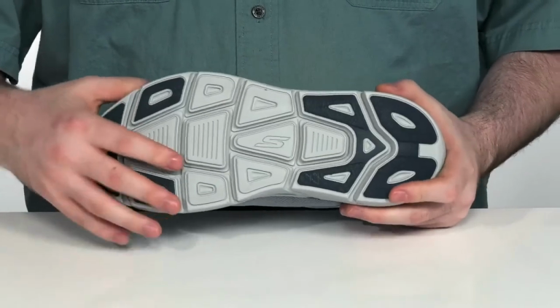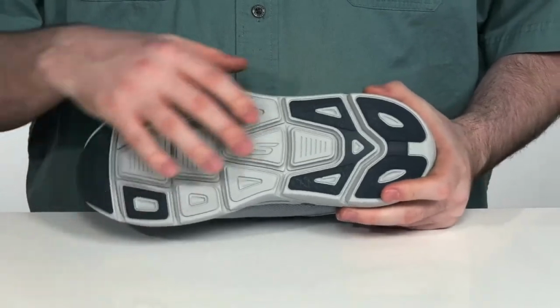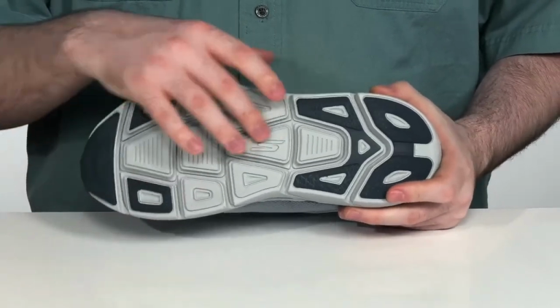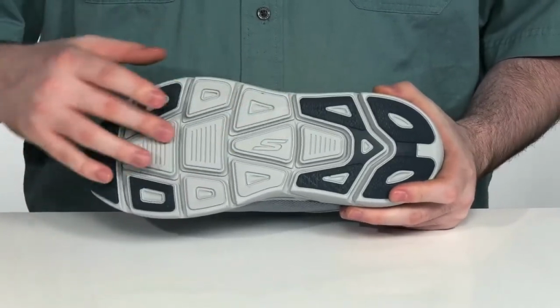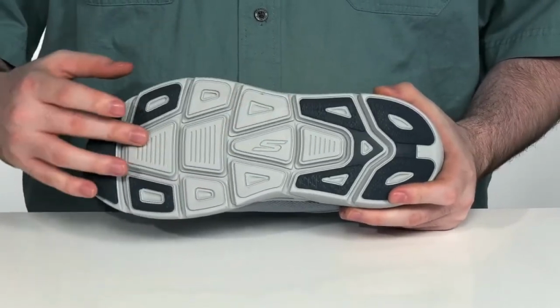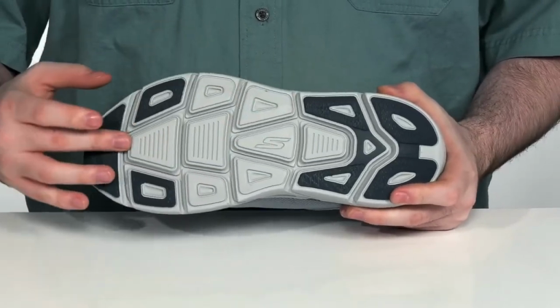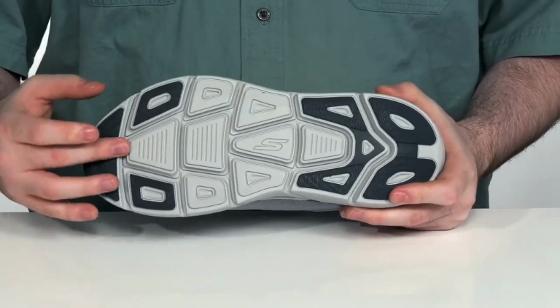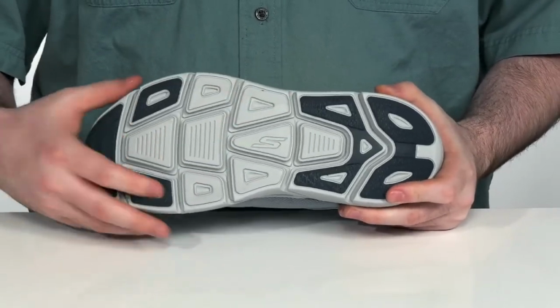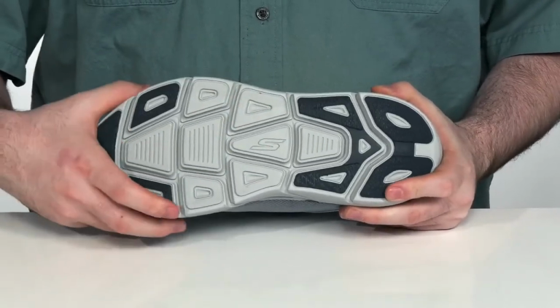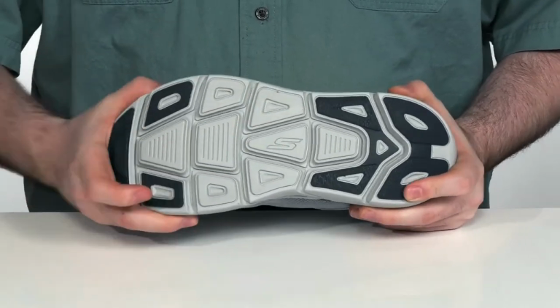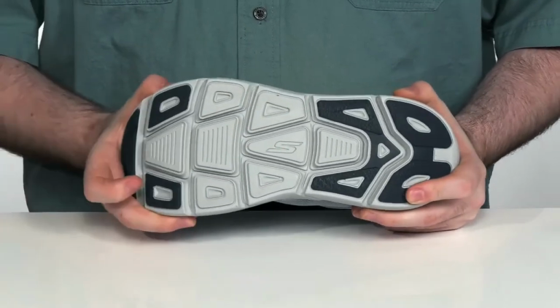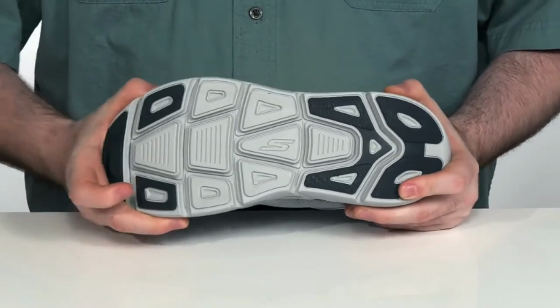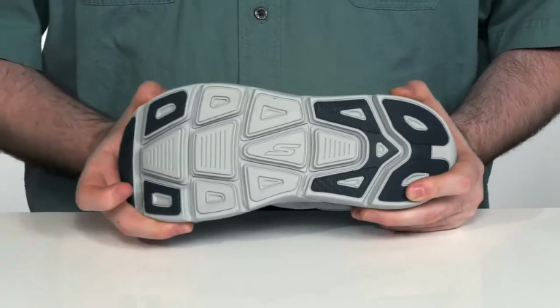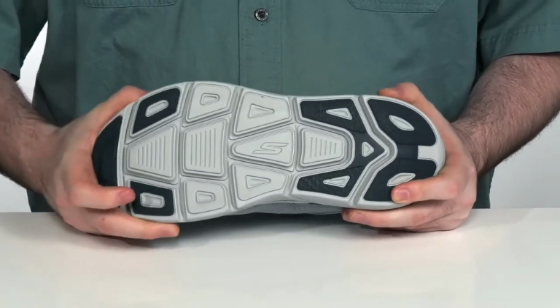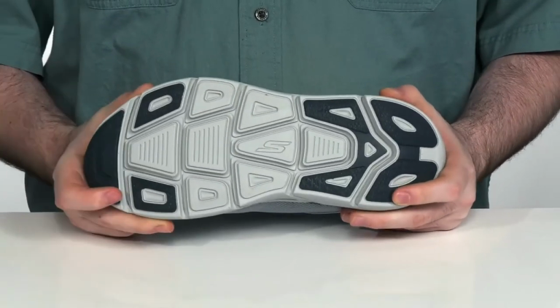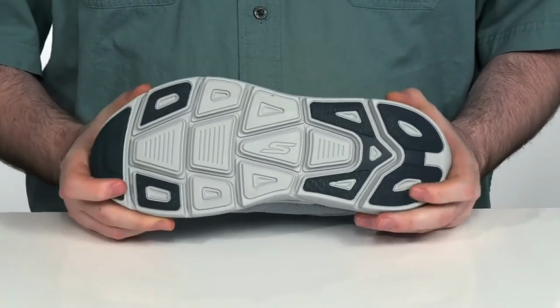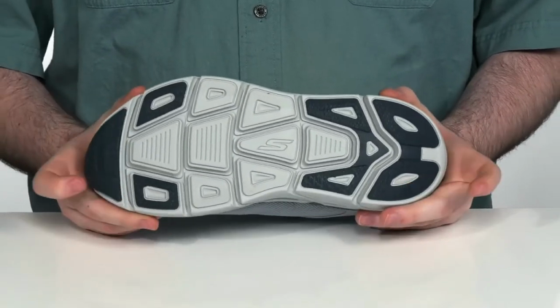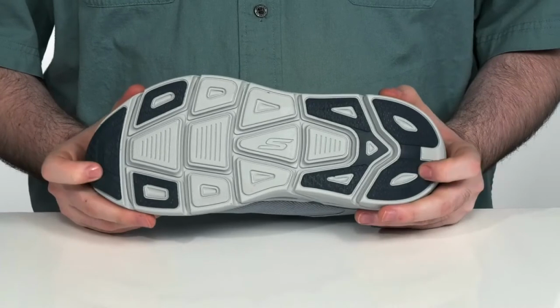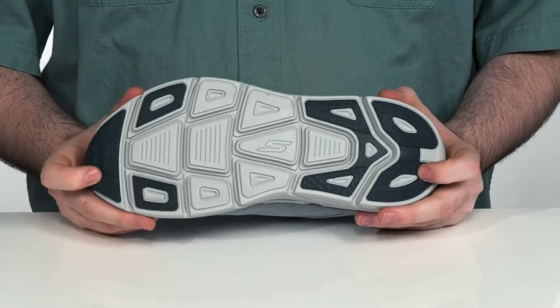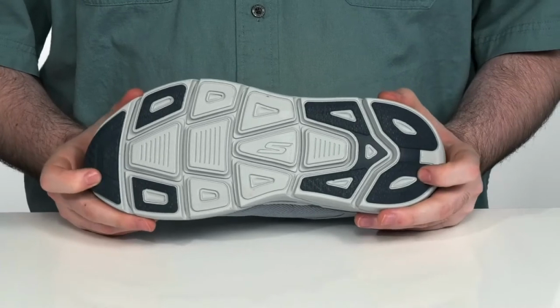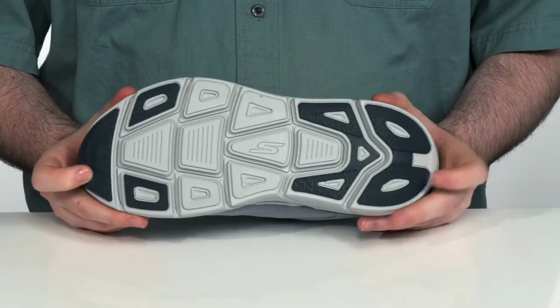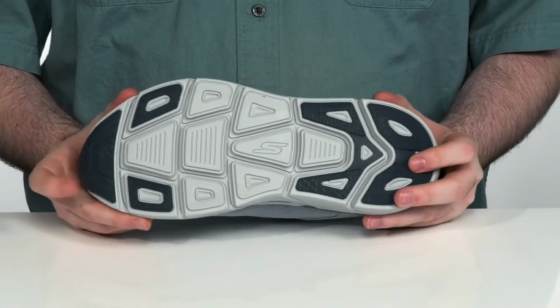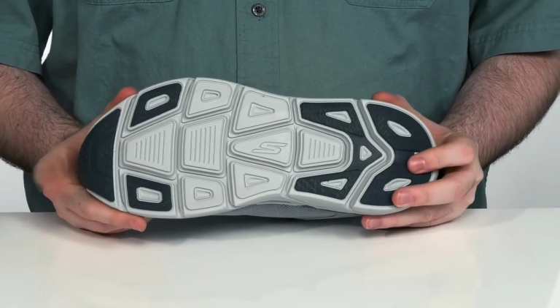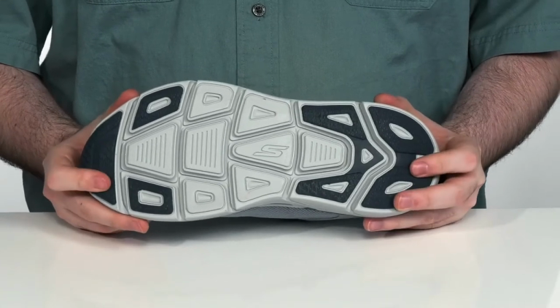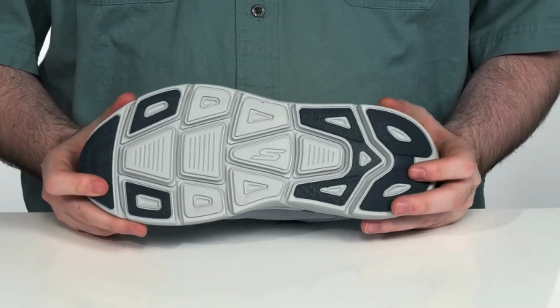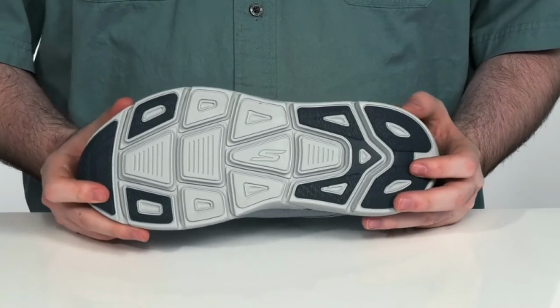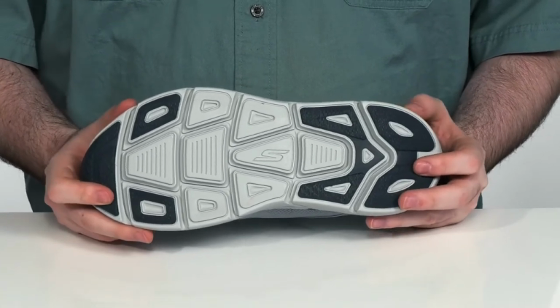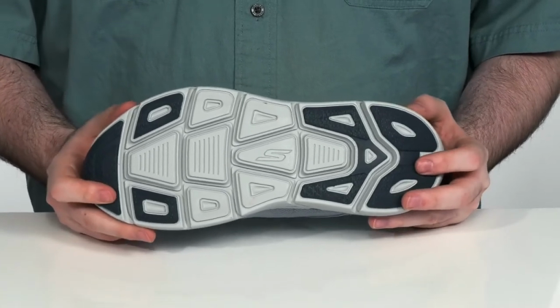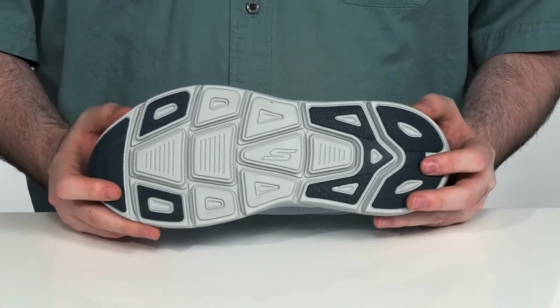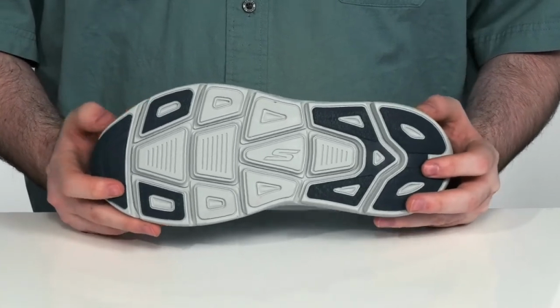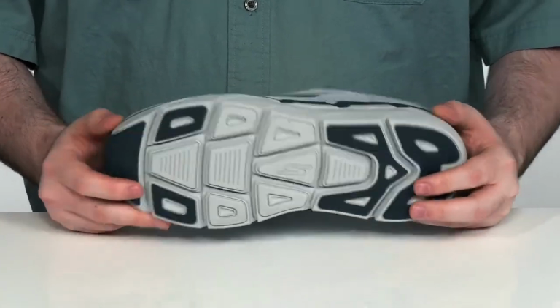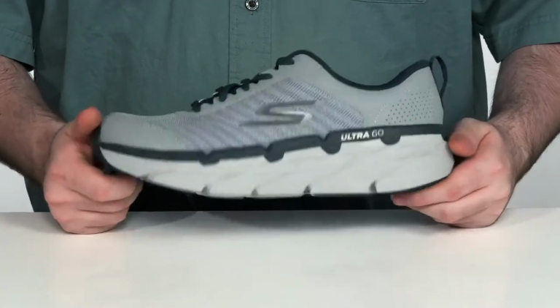On the outsole, it's got four flex grooves to add extra flexibility, with durable rubber pads on the heel and the toe that are going to provide plenty of traction.